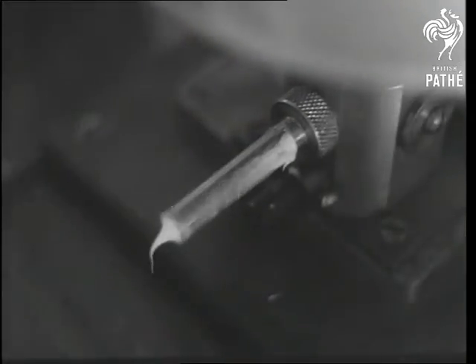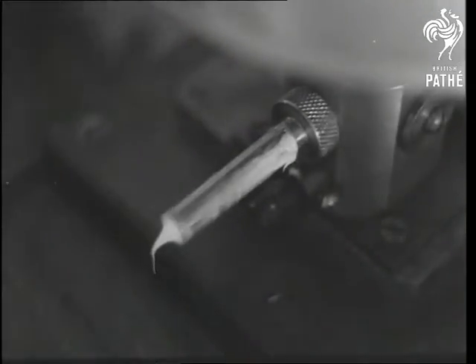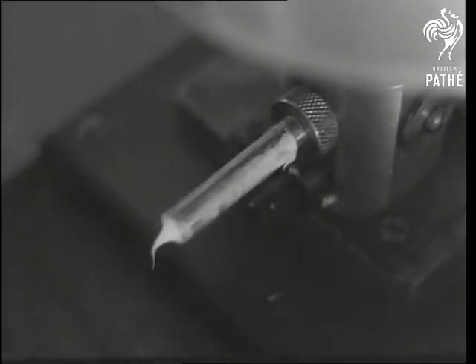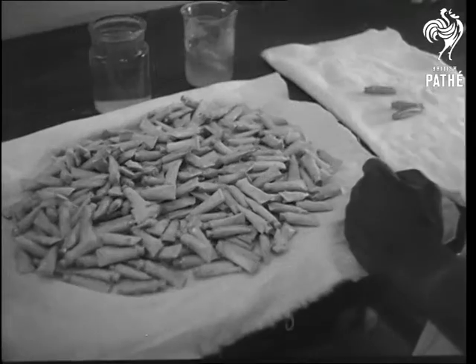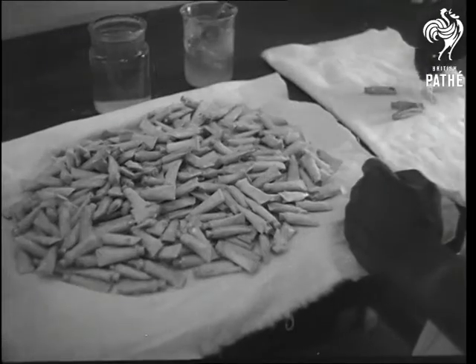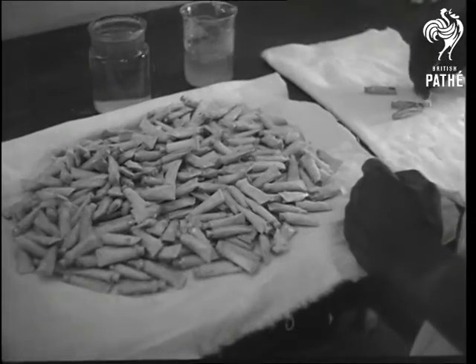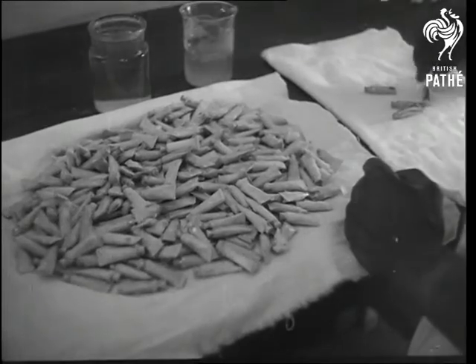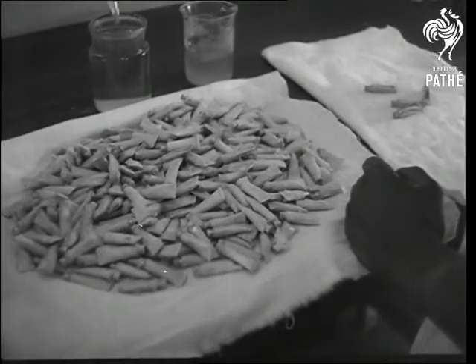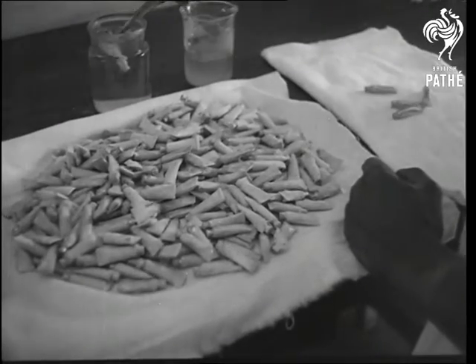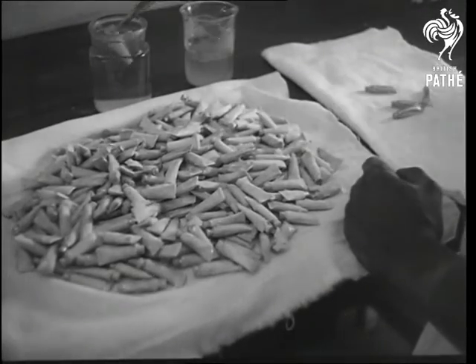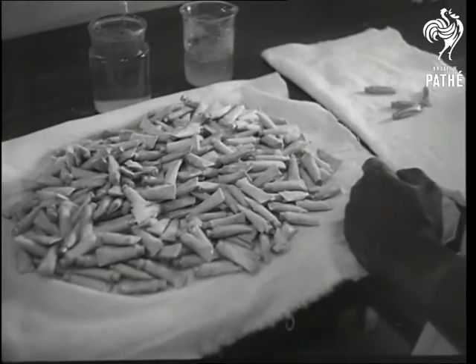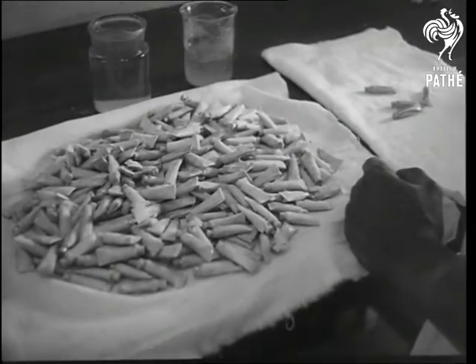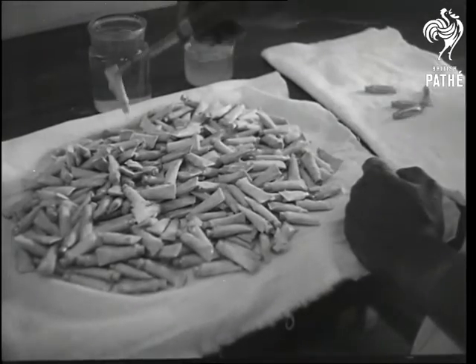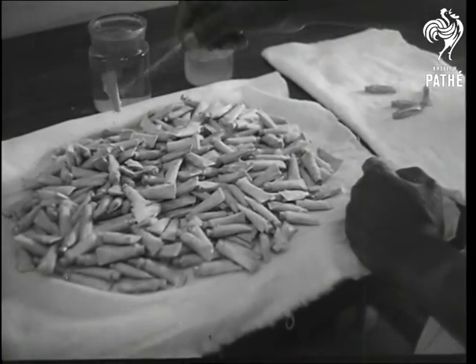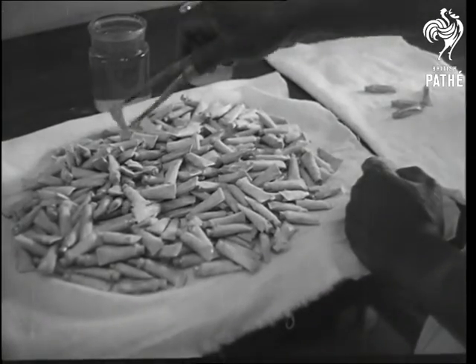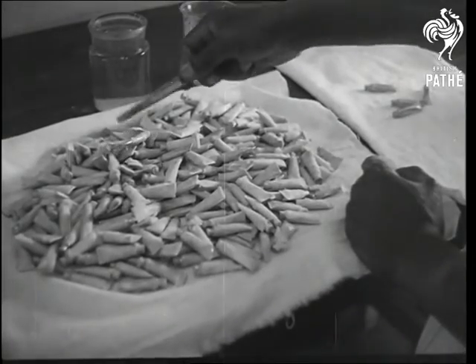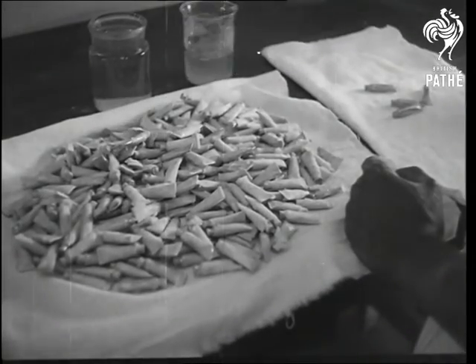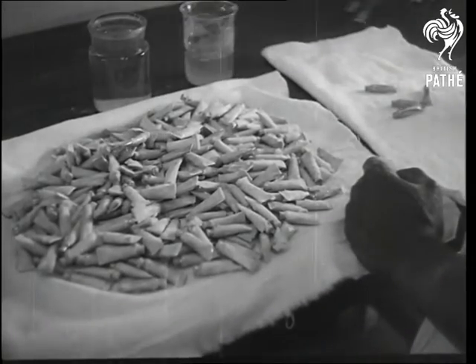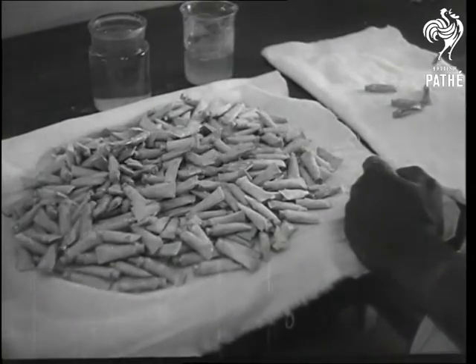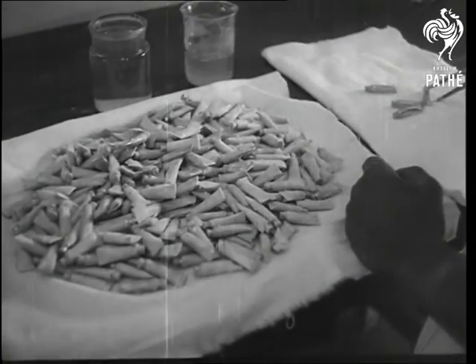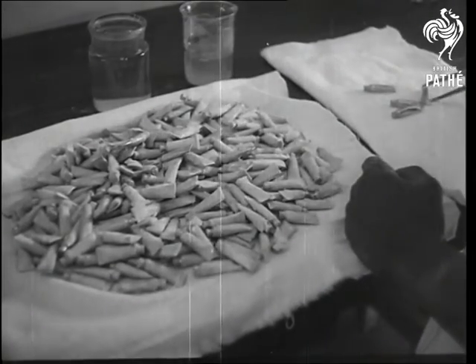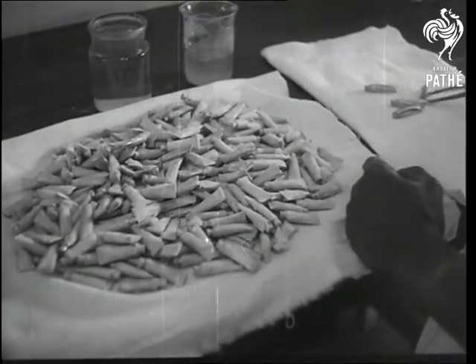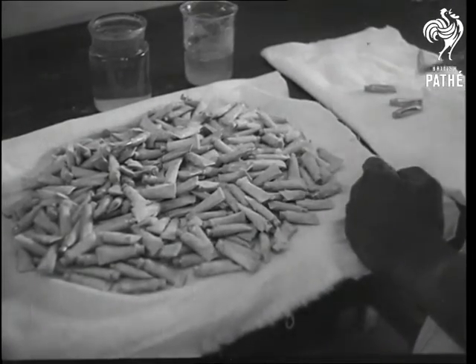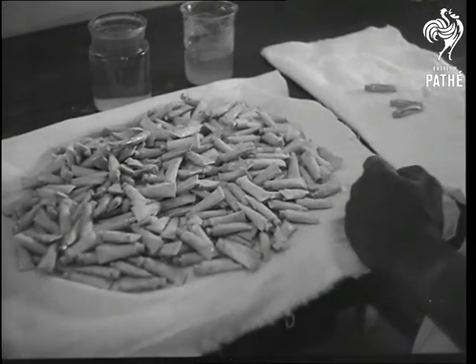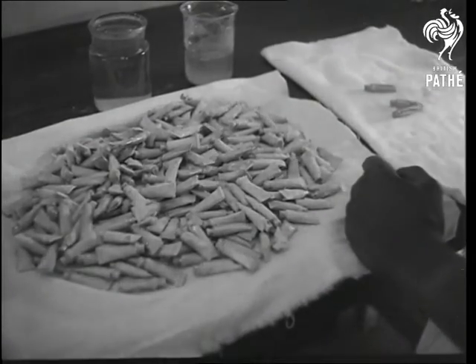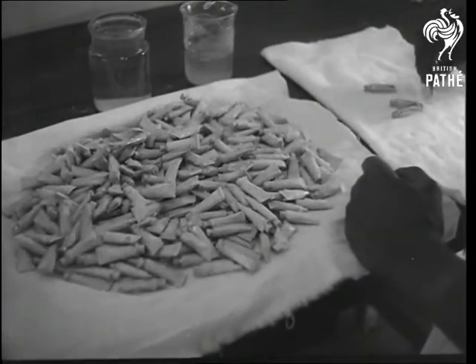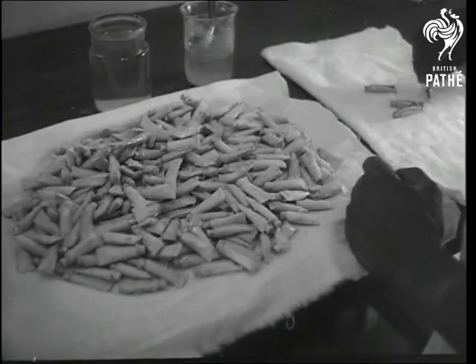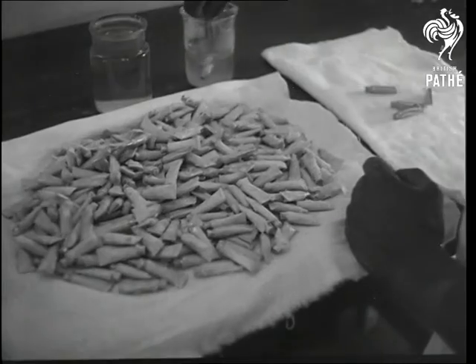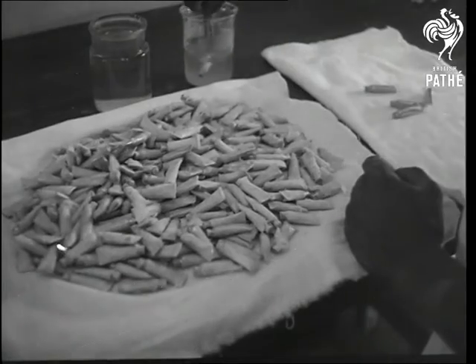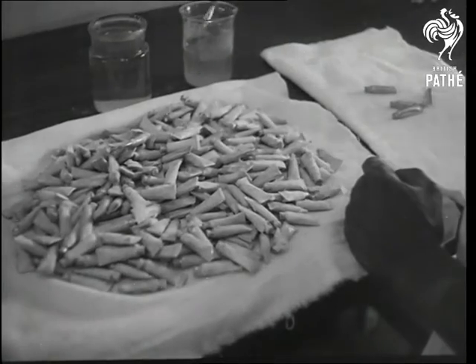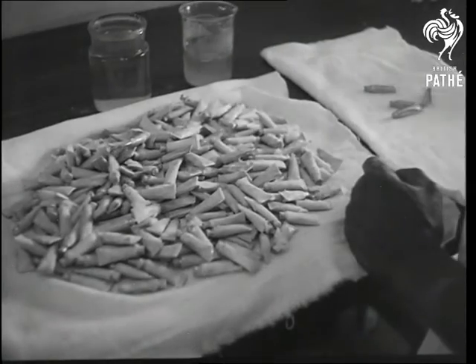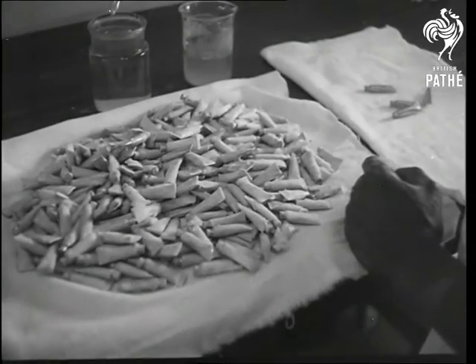The tubes are sealed and dipped into hot wax, then cold water, as a further protection. Vaccine can be stored in a deep freeze indefinitely.